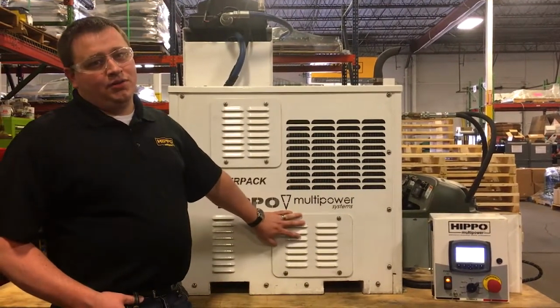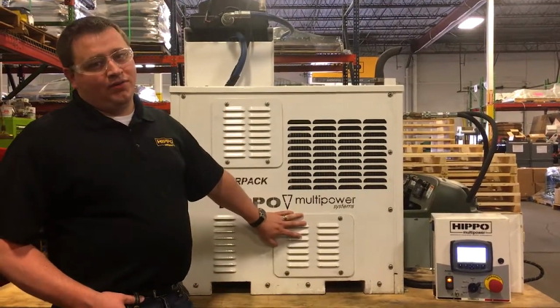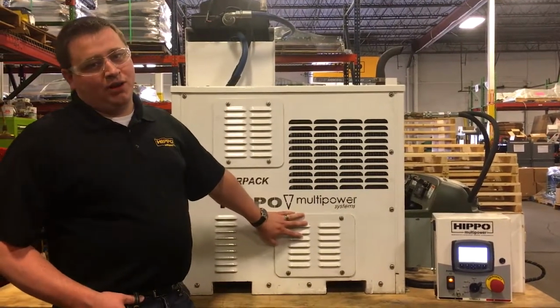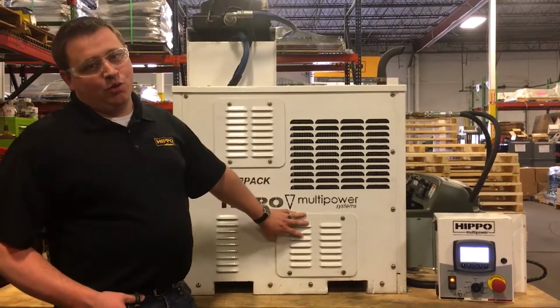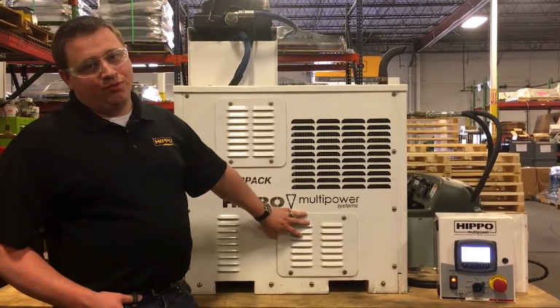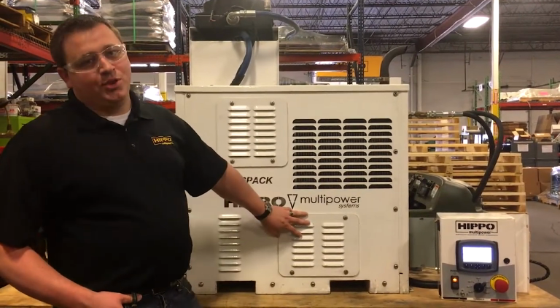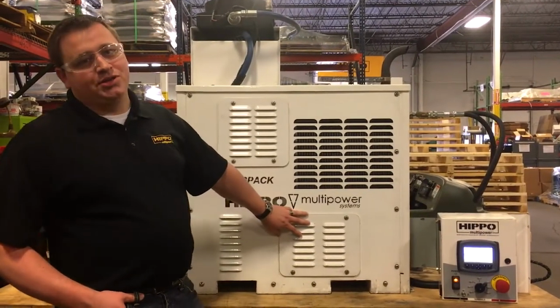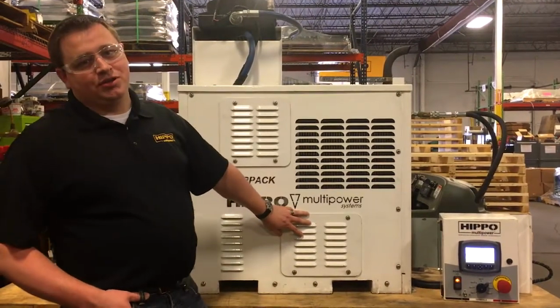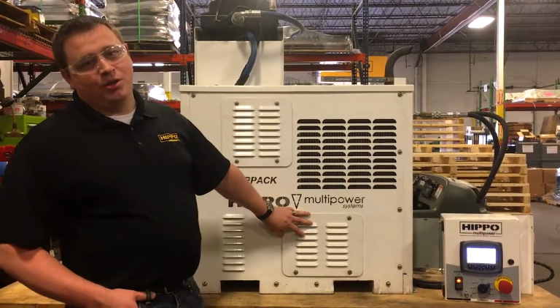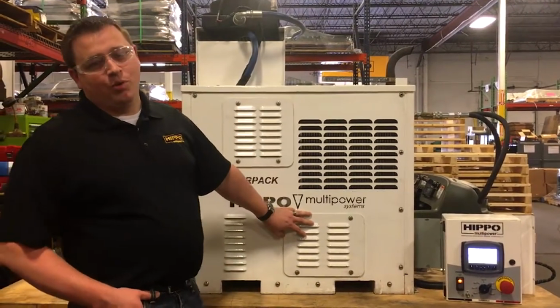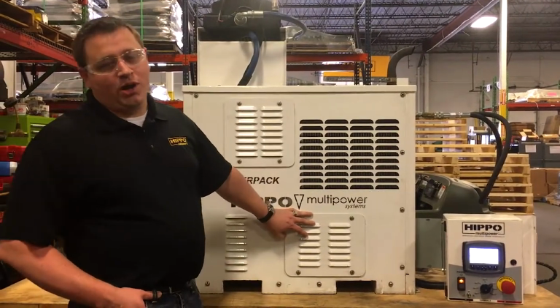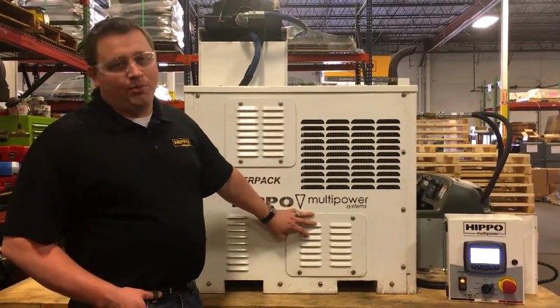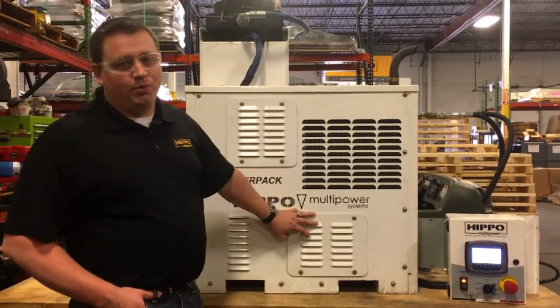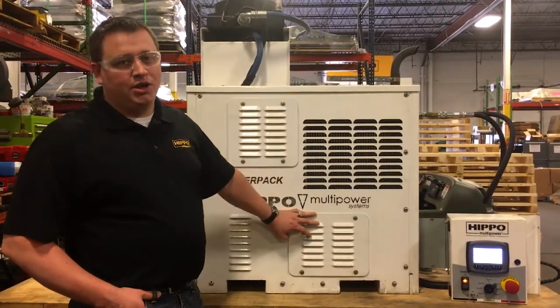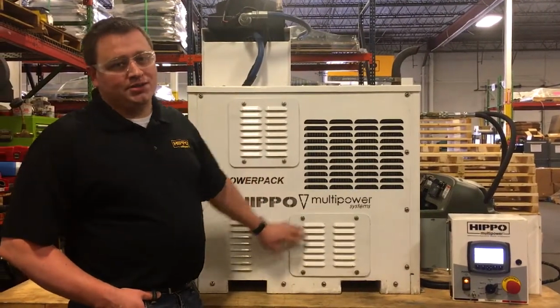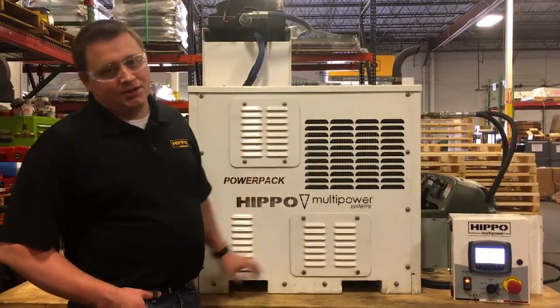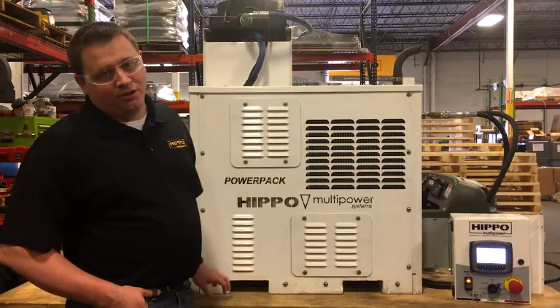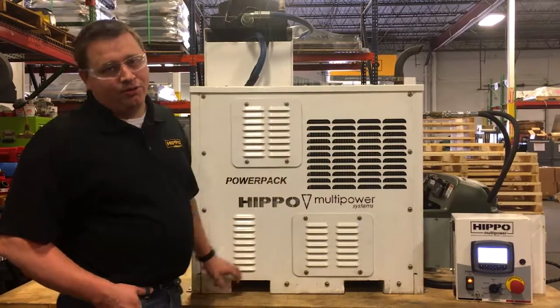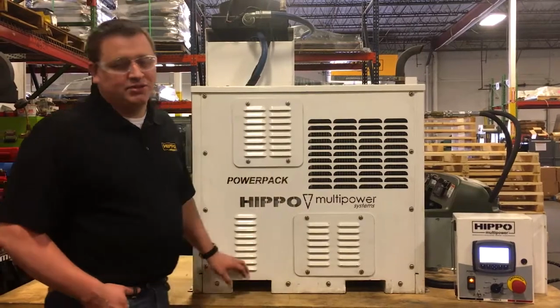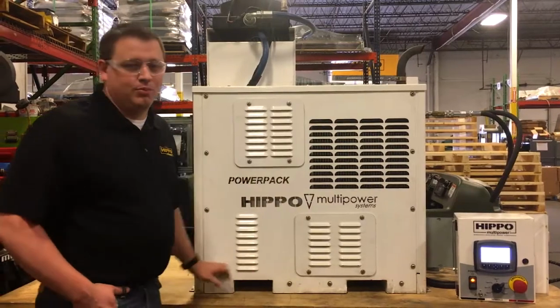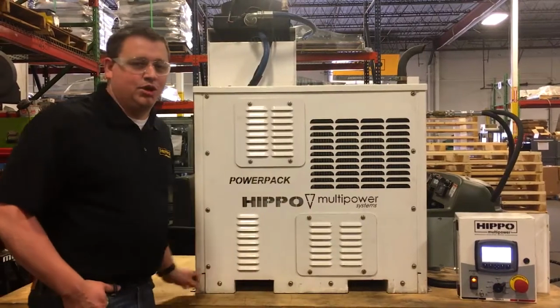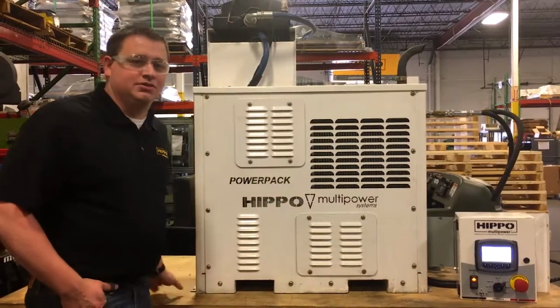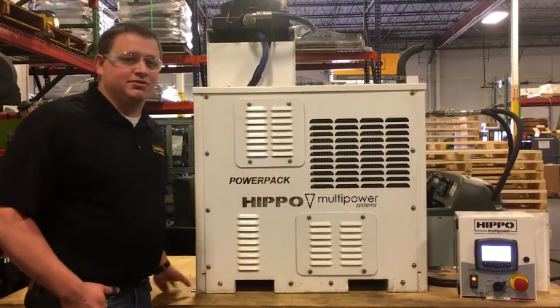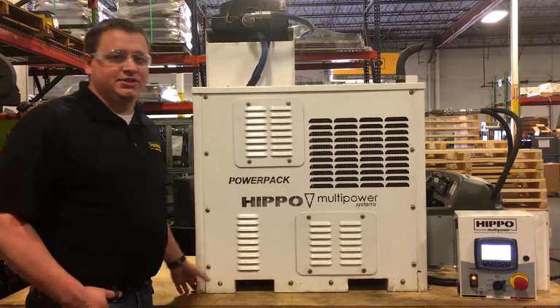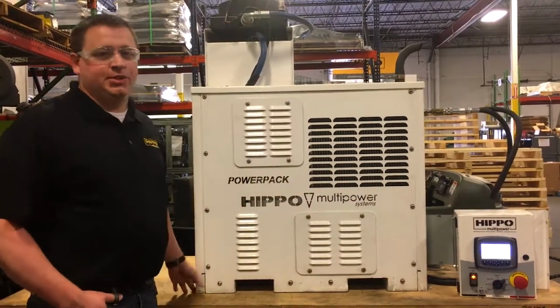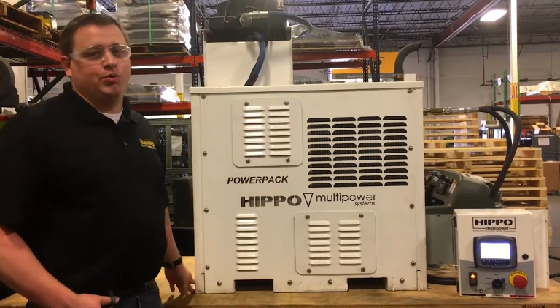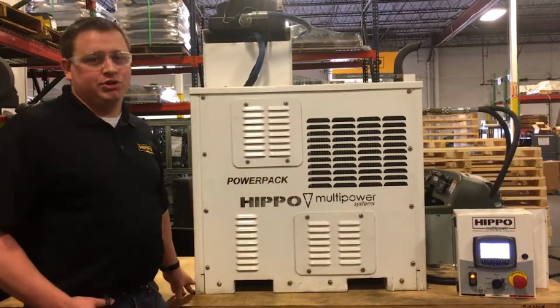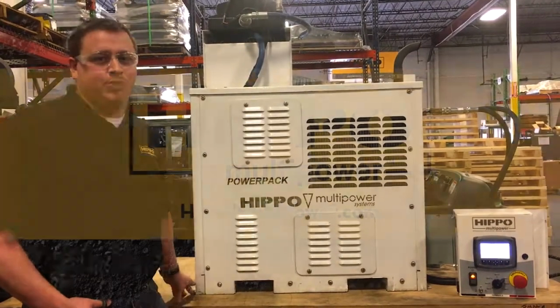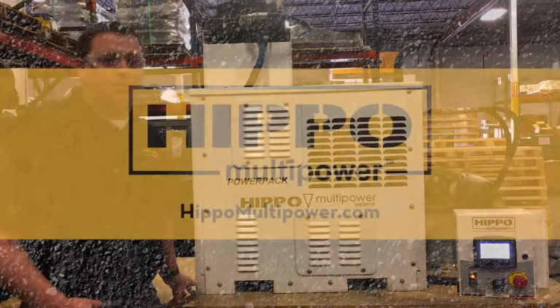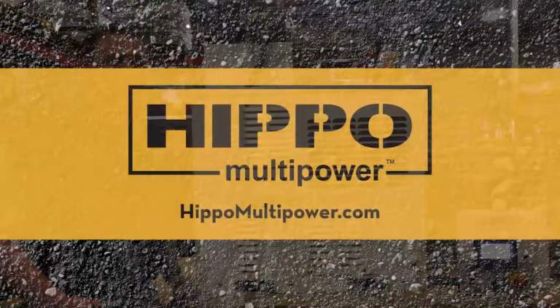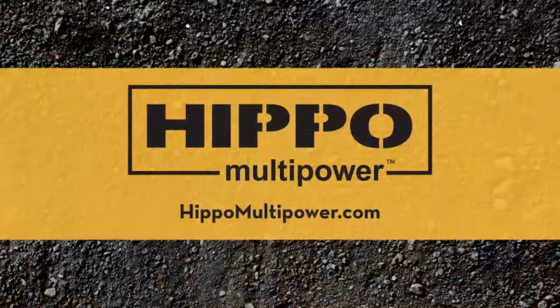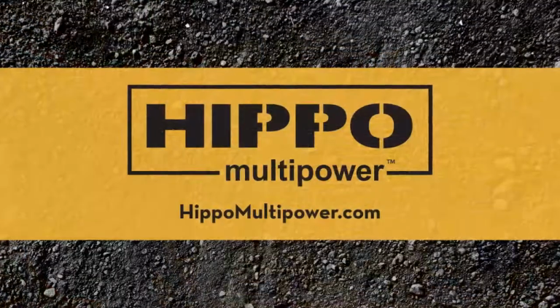To find out more information on the Hippo PowerPak Plus and all the rest of our models, visit hippomultipower.com.